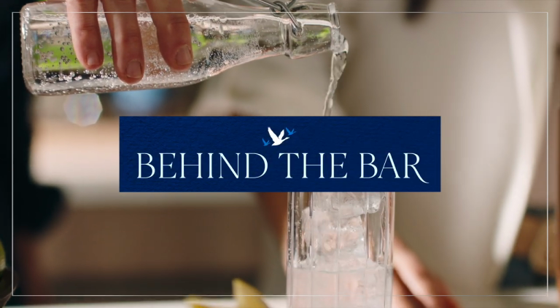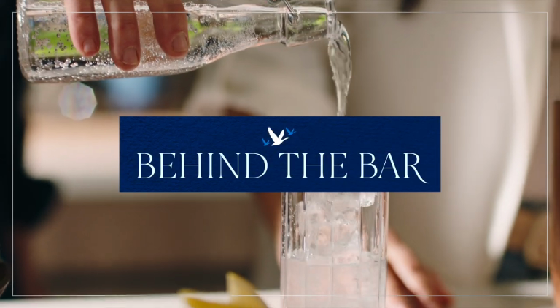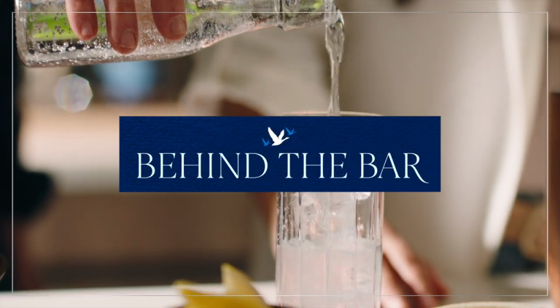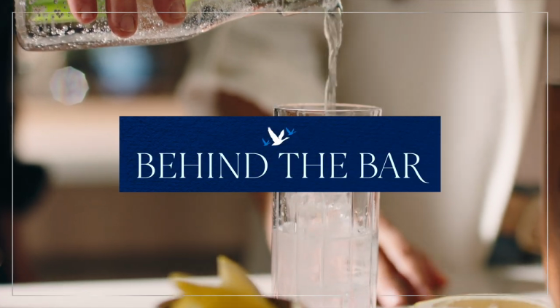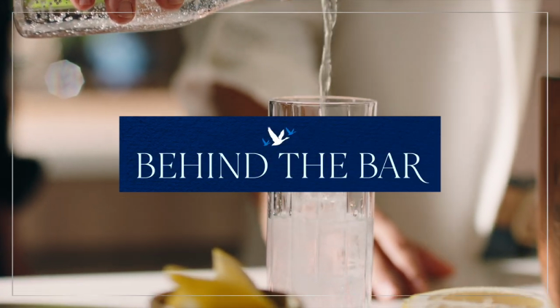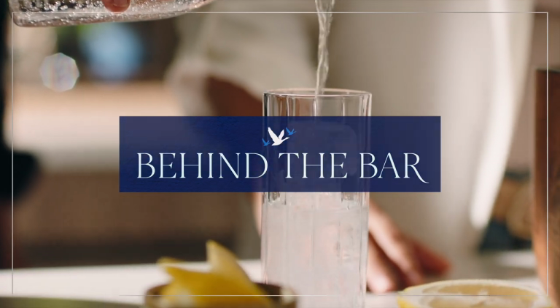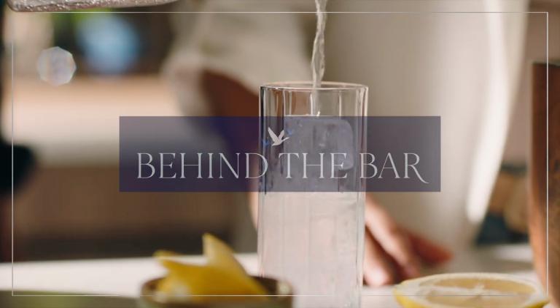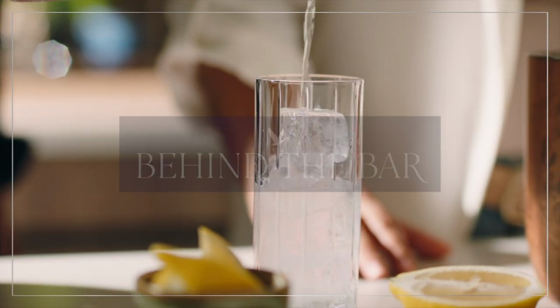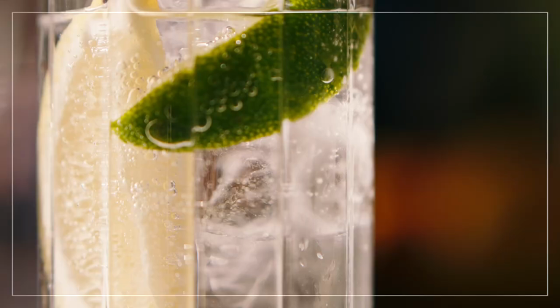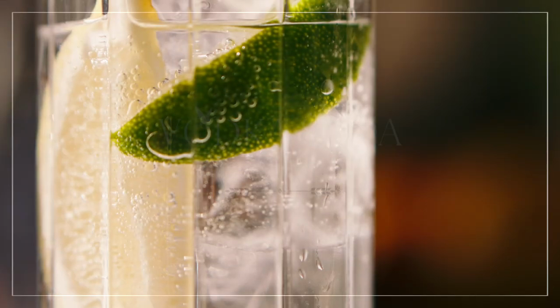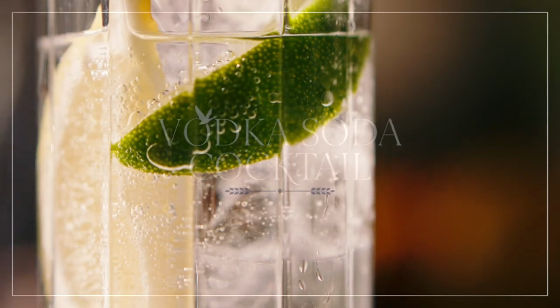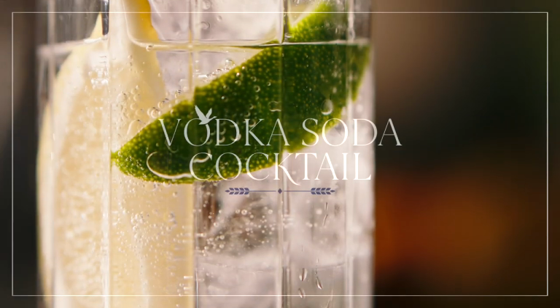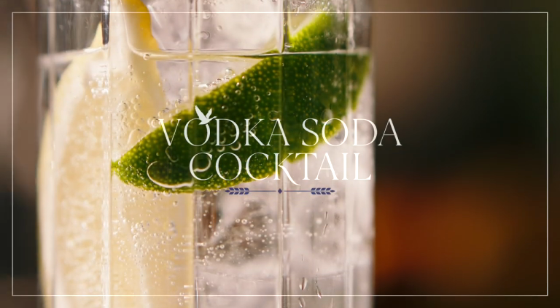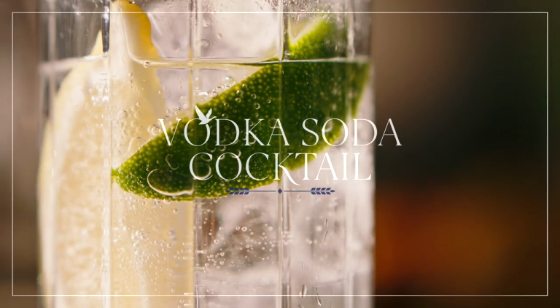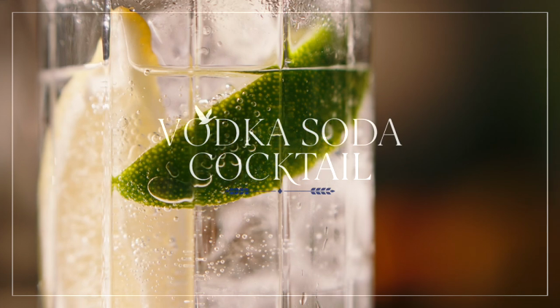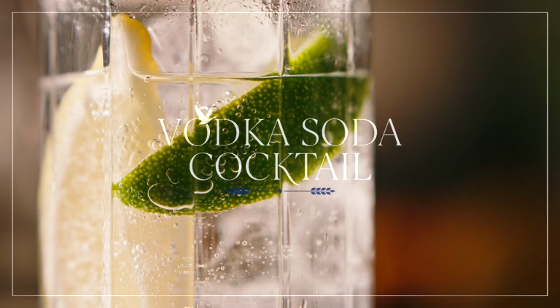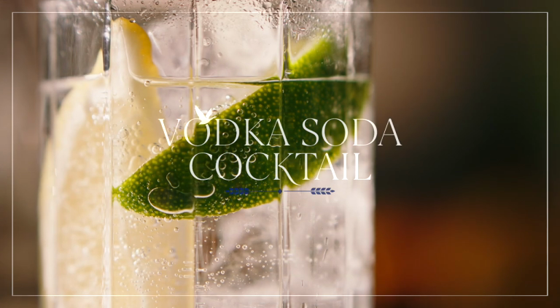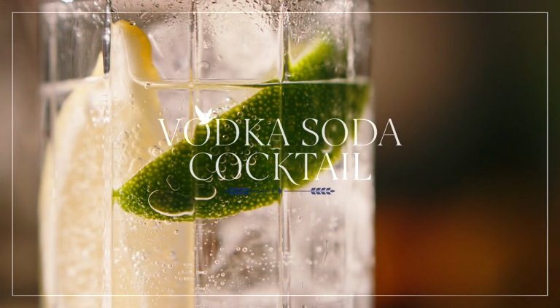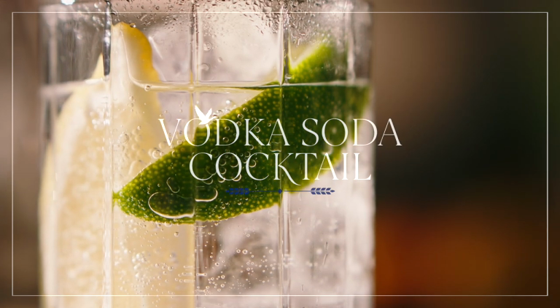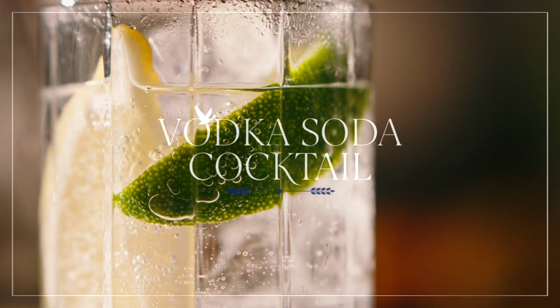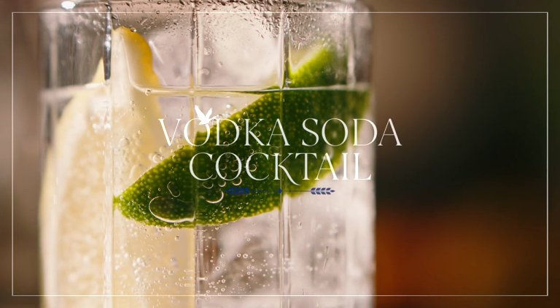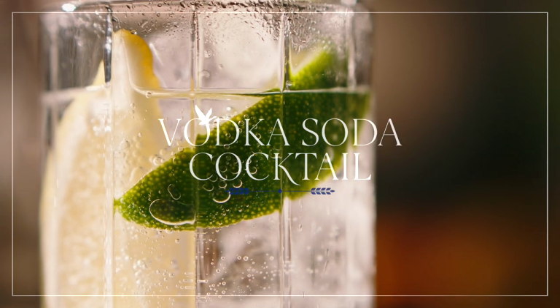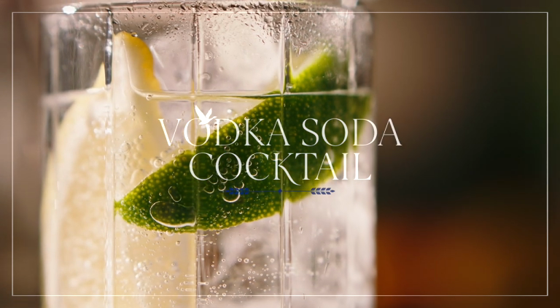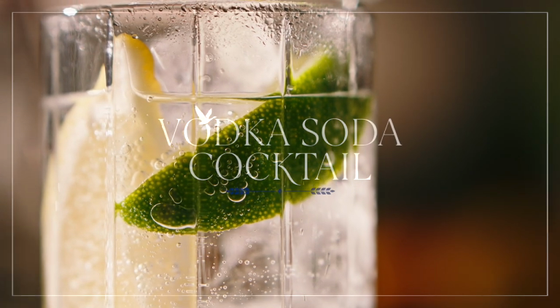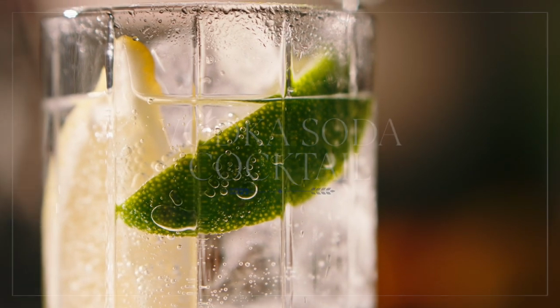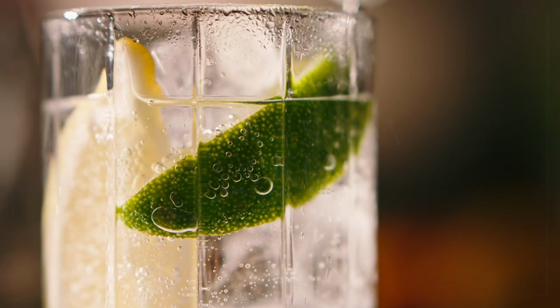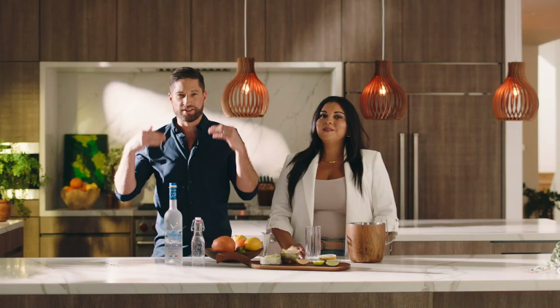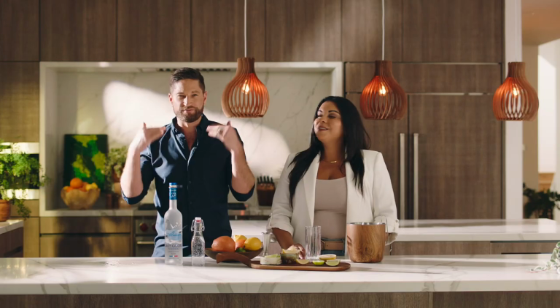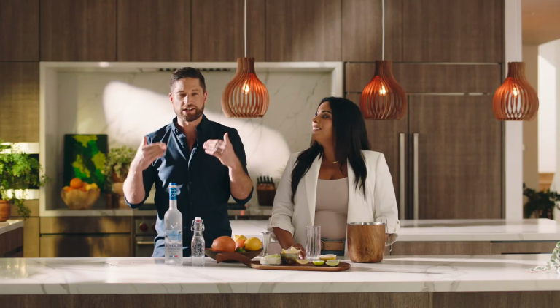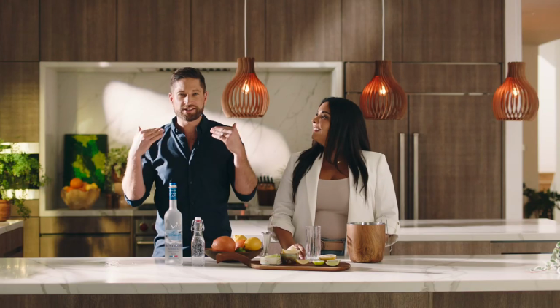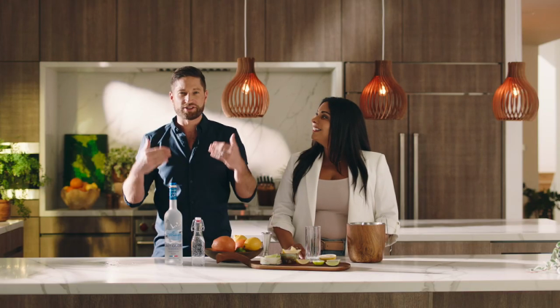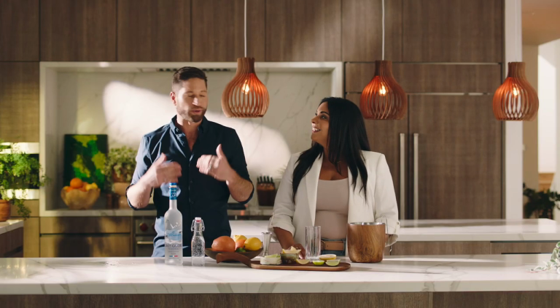Today, we're going to teach you how to make the most elevated of the classic vodka cocktails, the vodka soda.